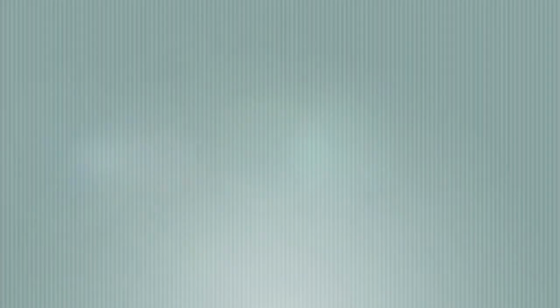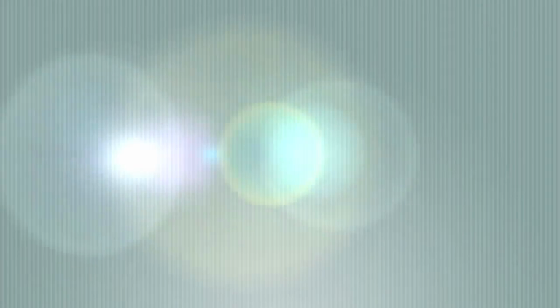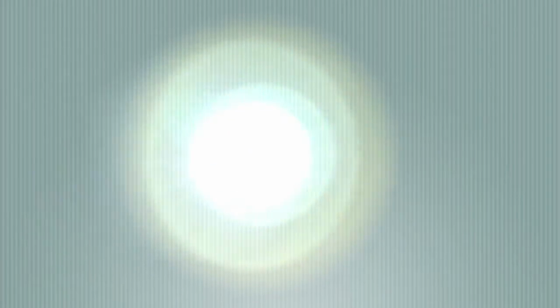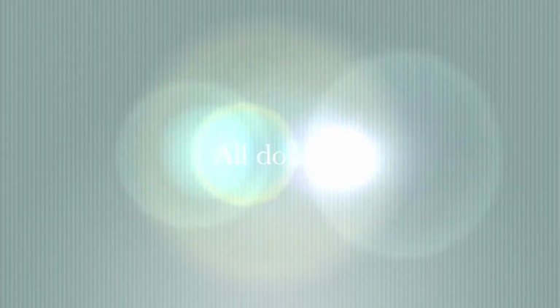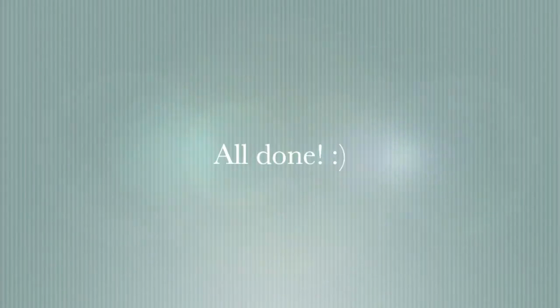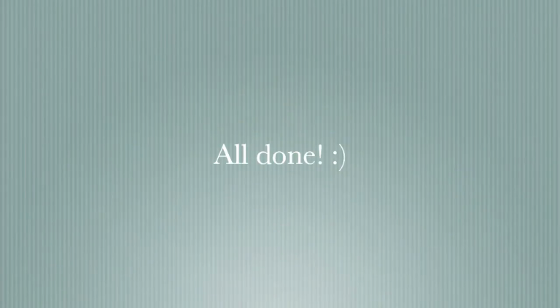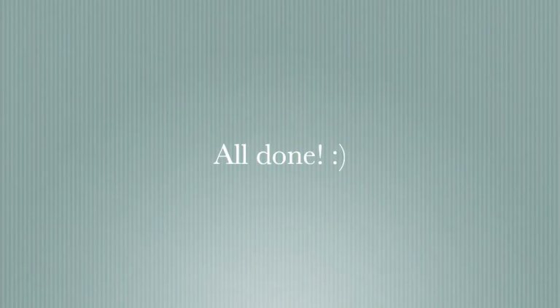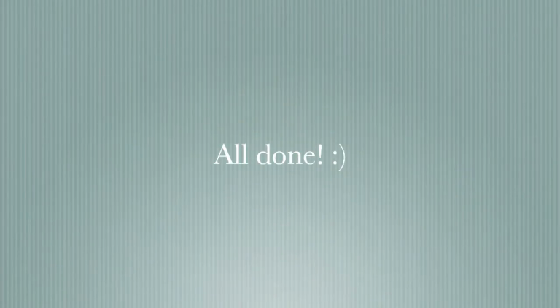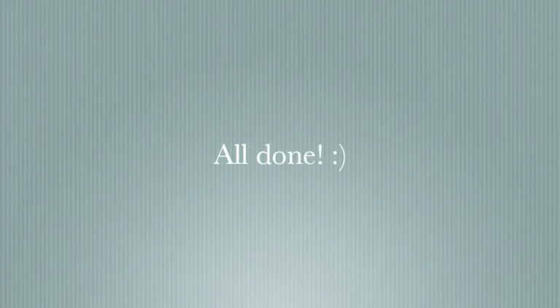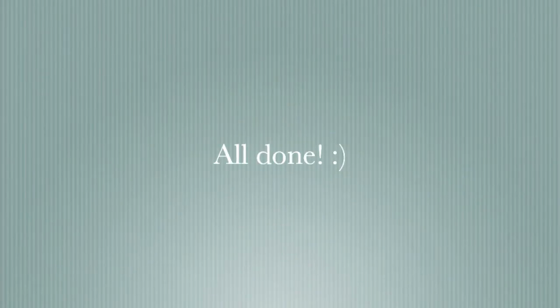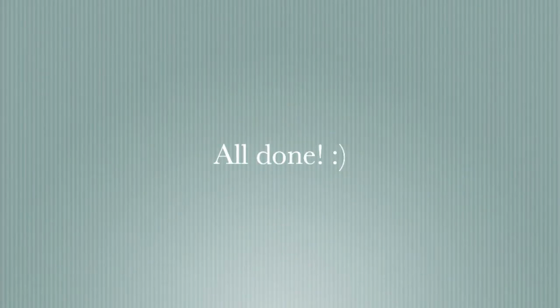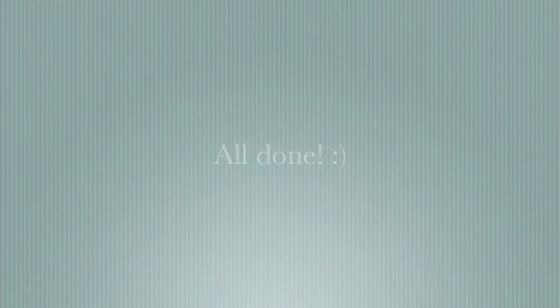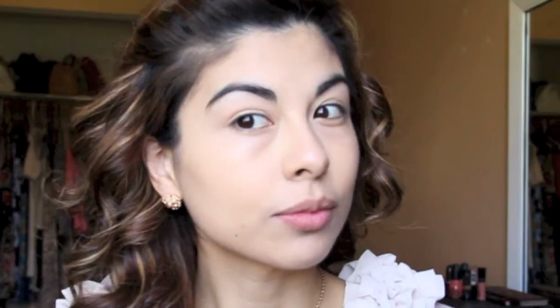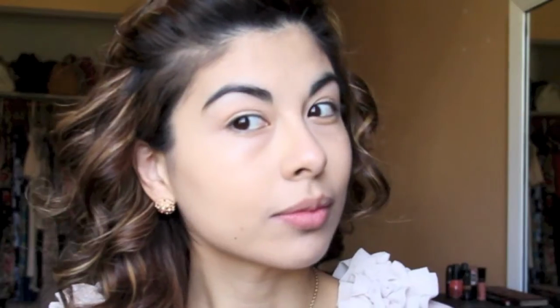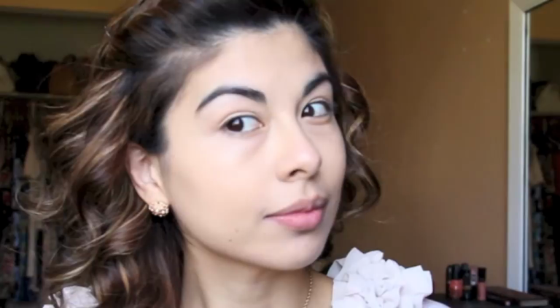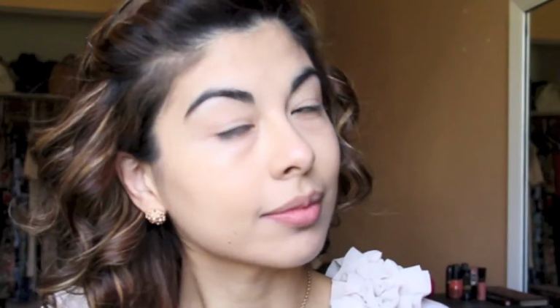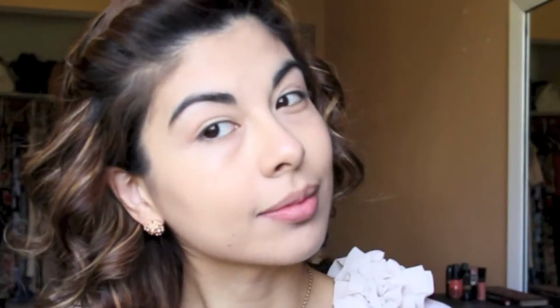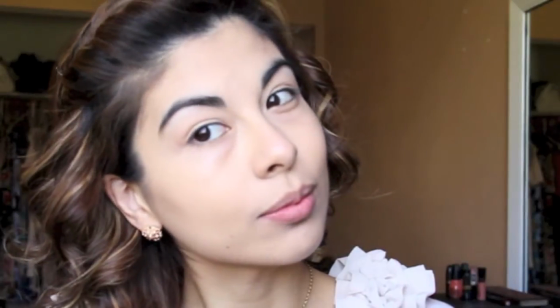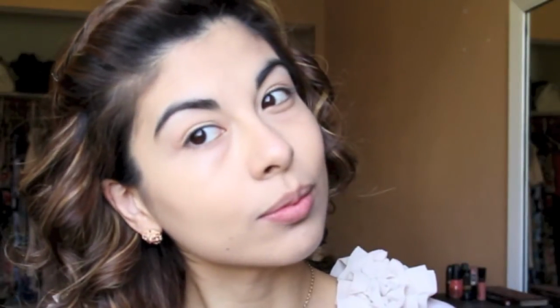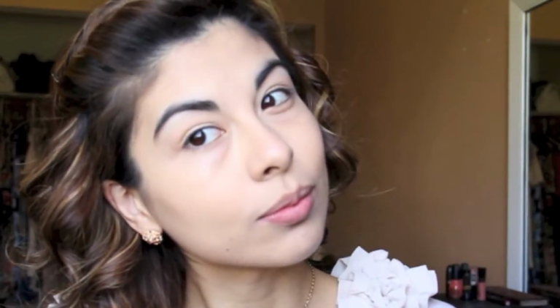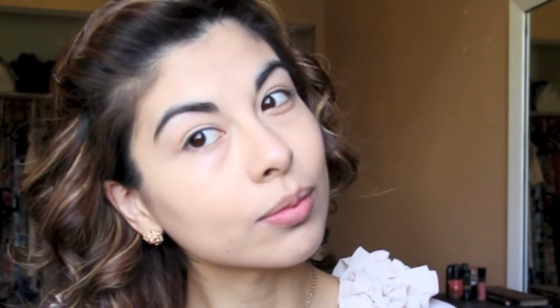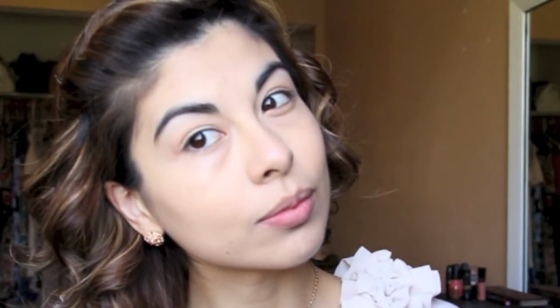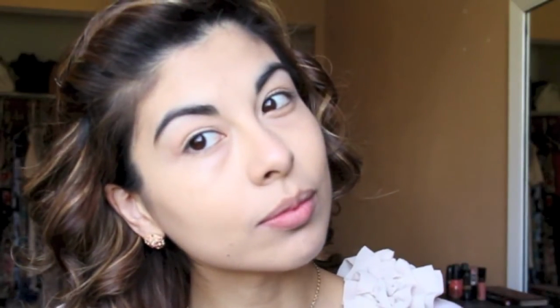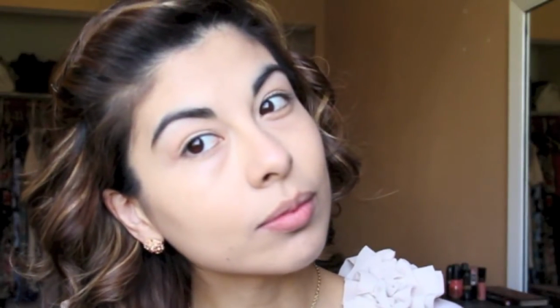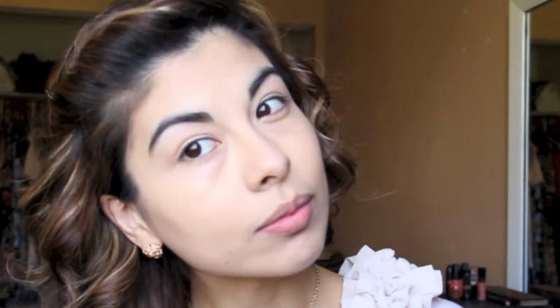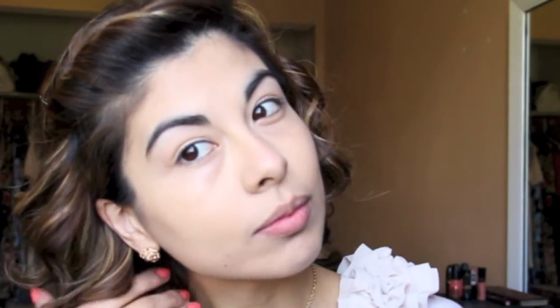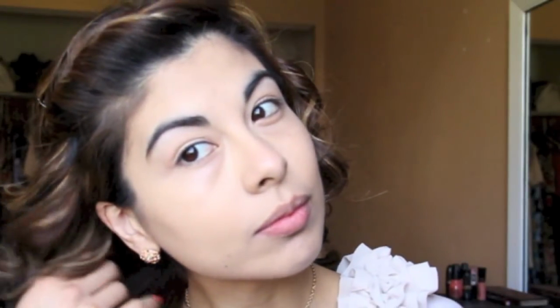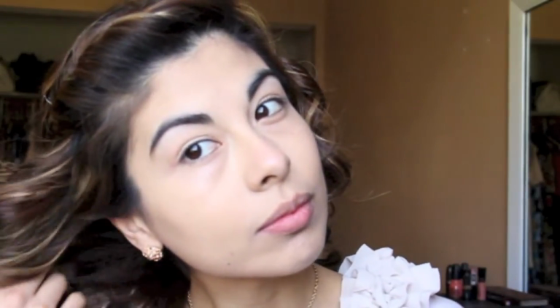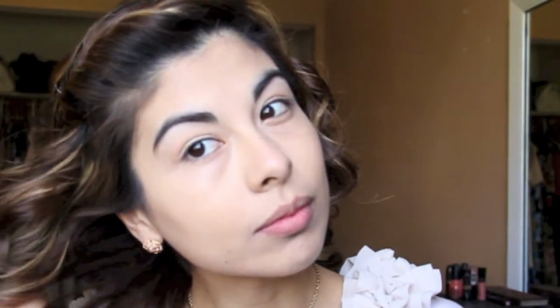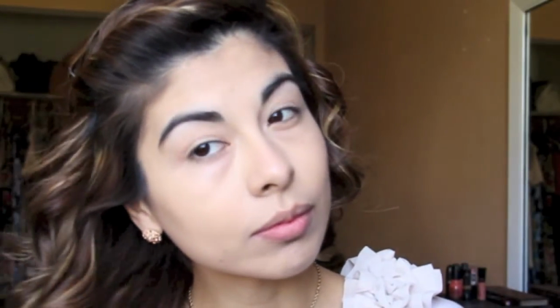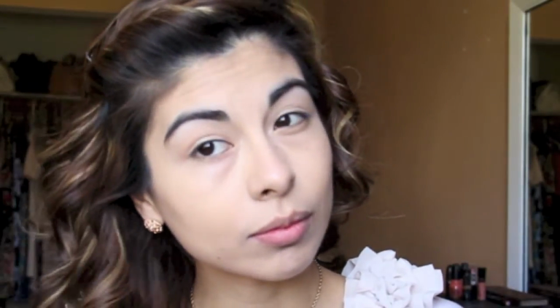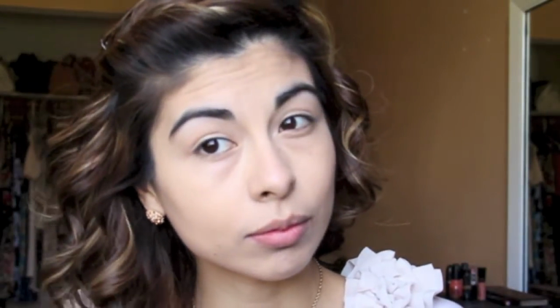And we're all done! I really hope you enjoyed watching this video and learned a few things. Thank you so much for watching.